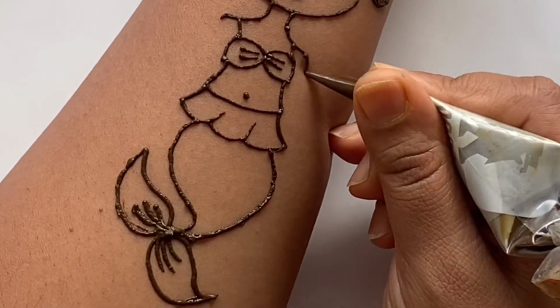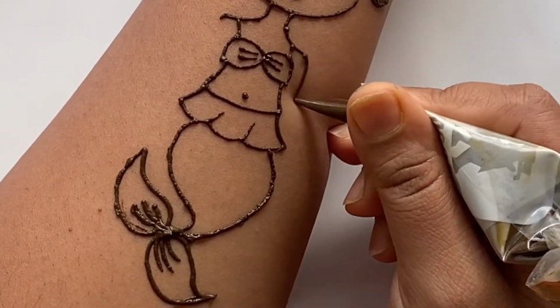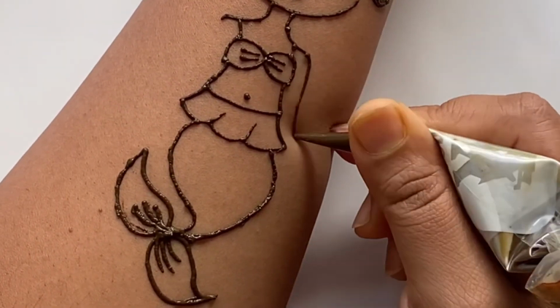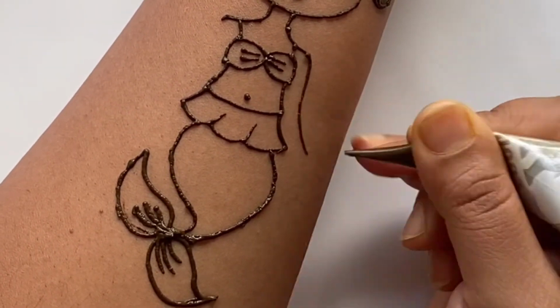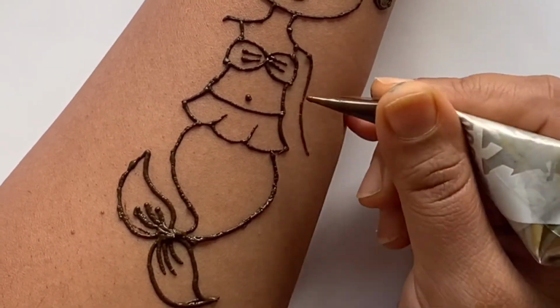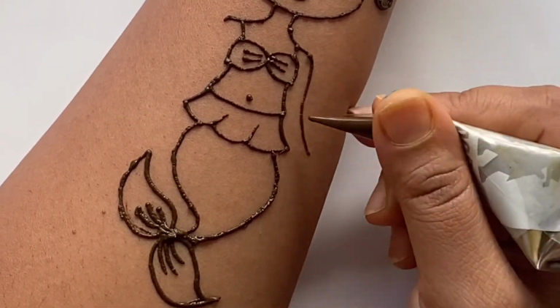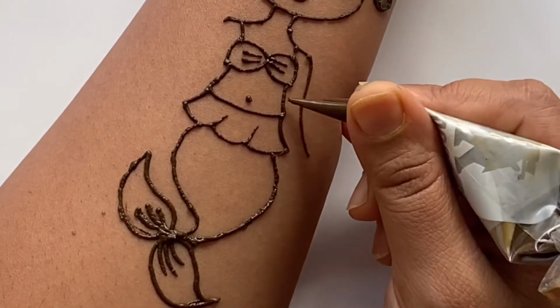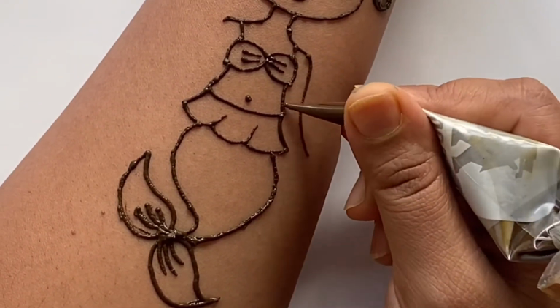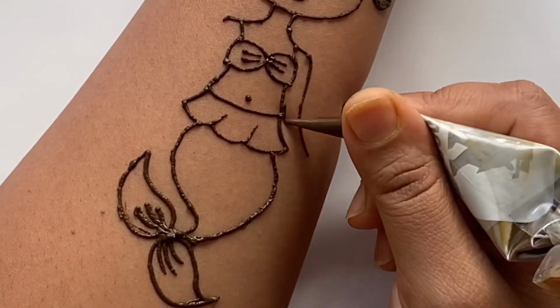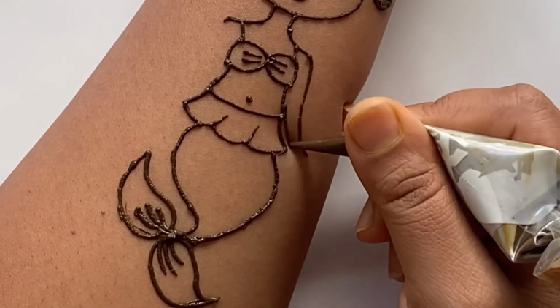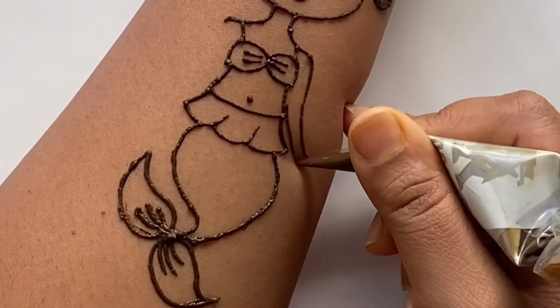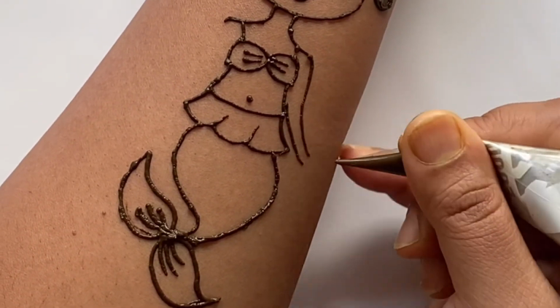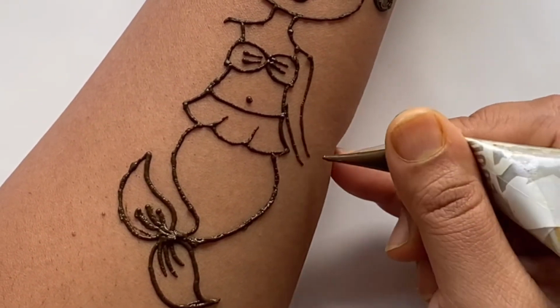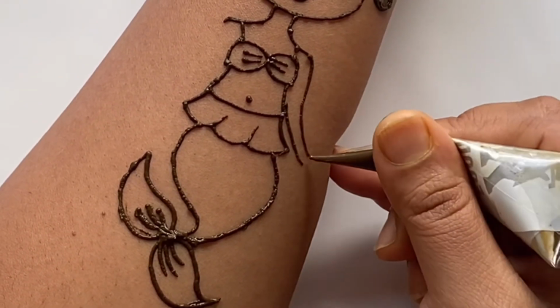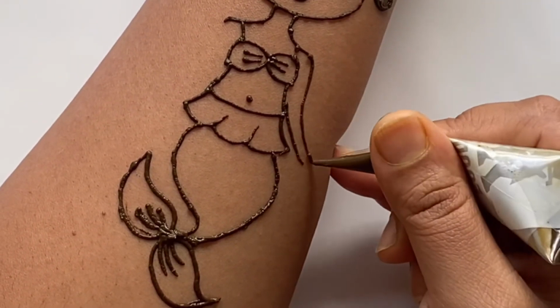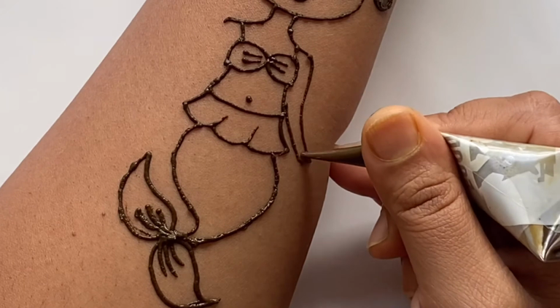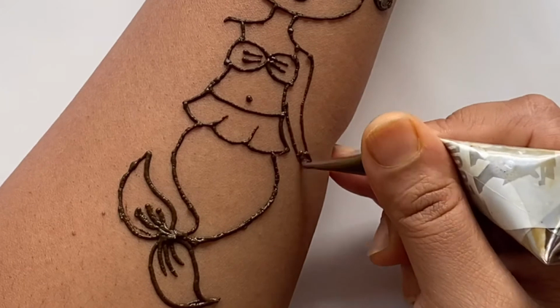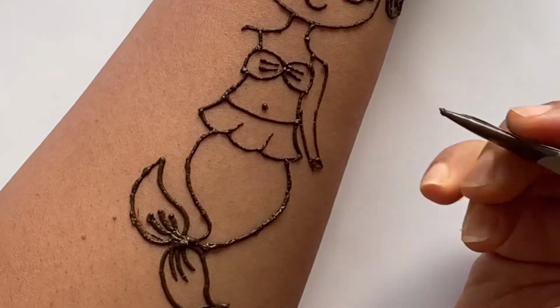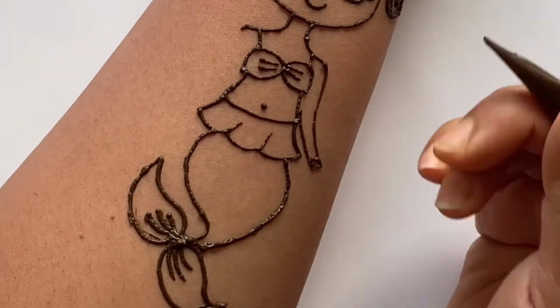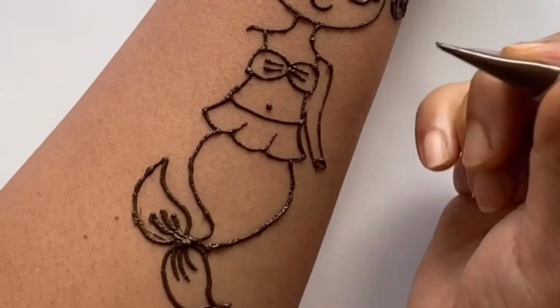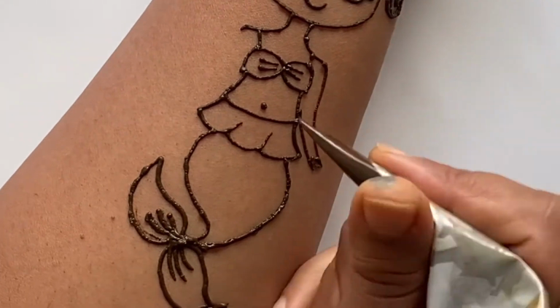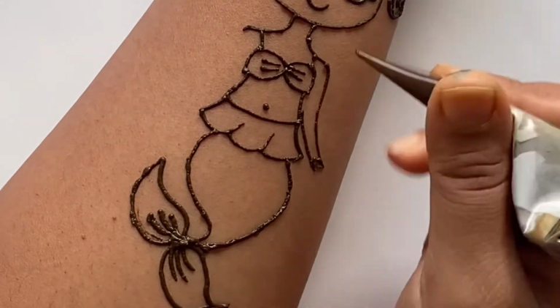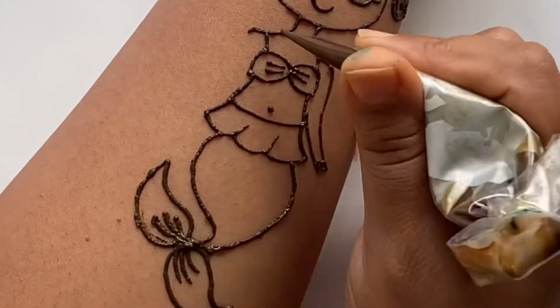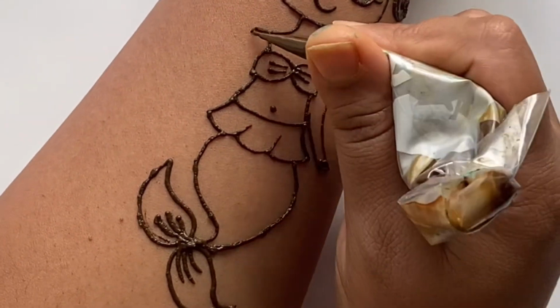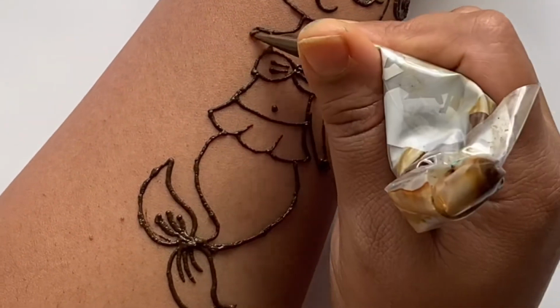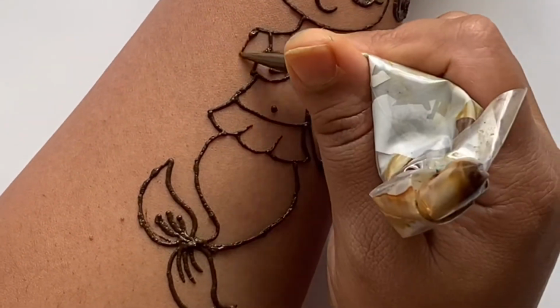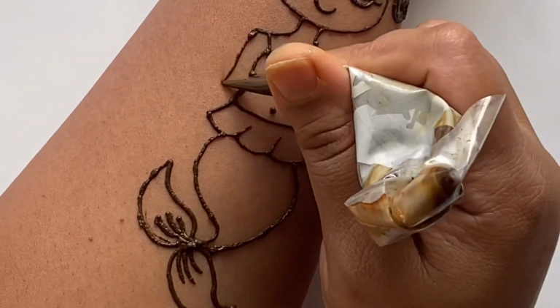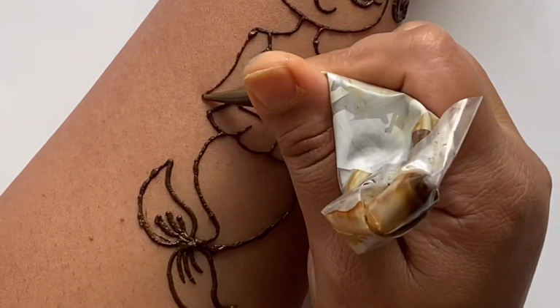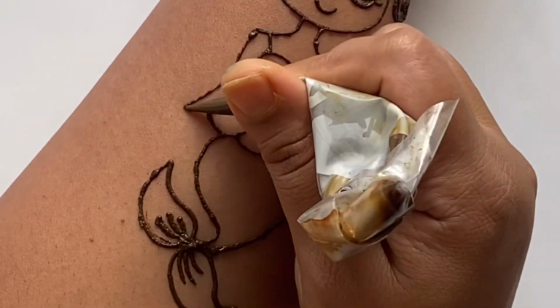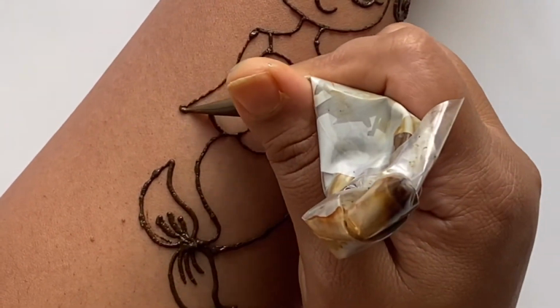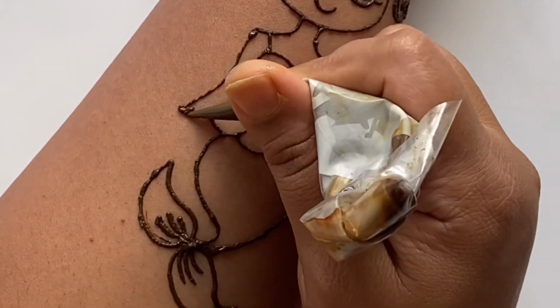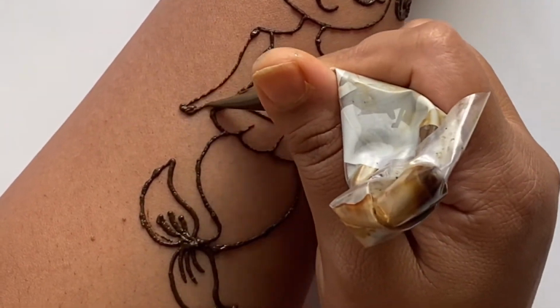Then we're going to add the hands, and the other hand.